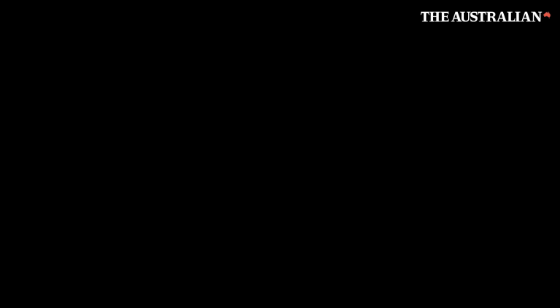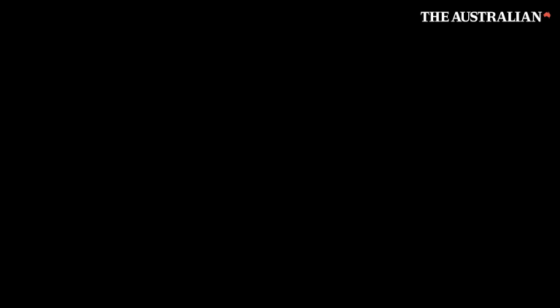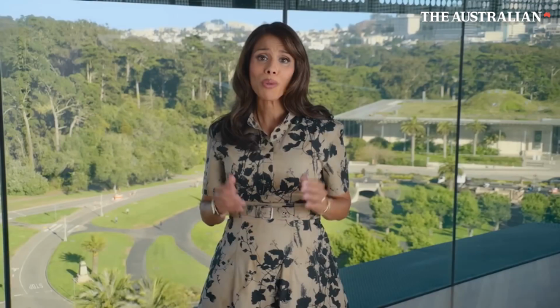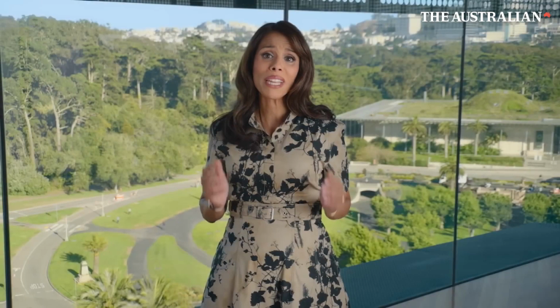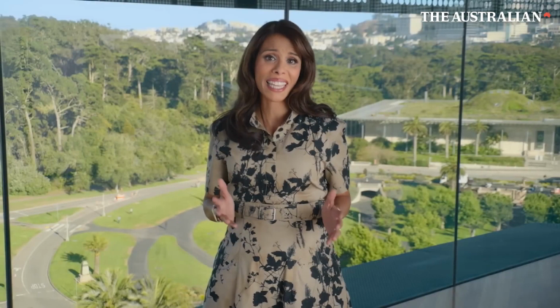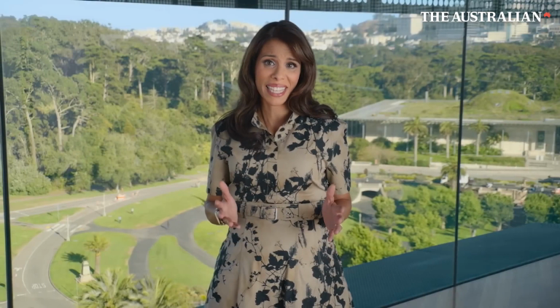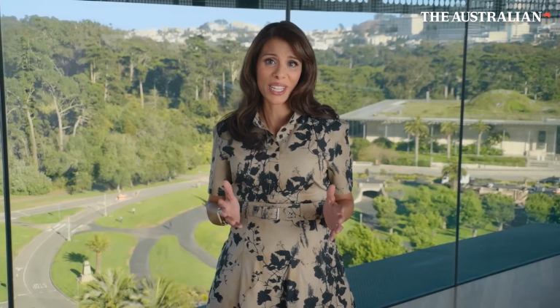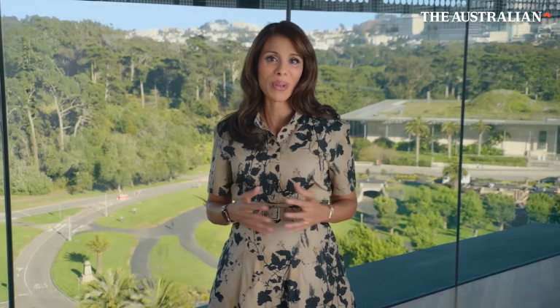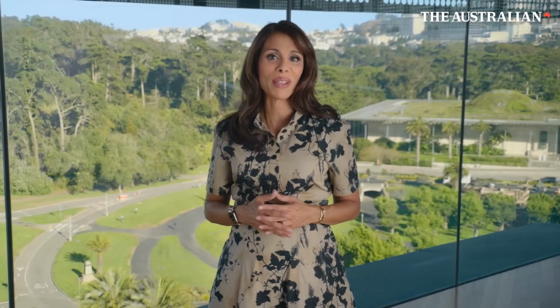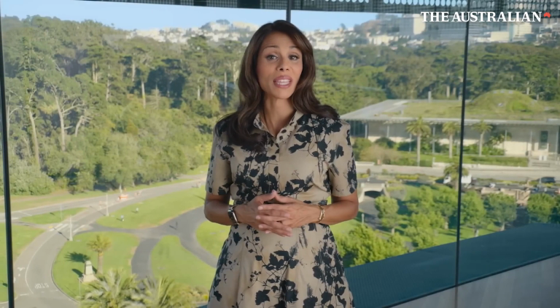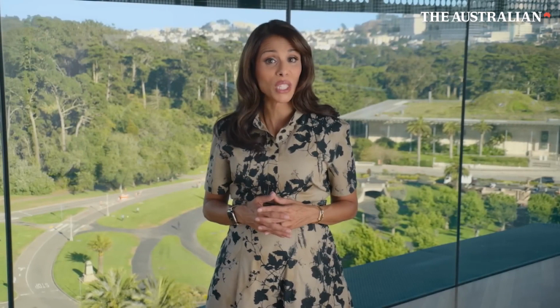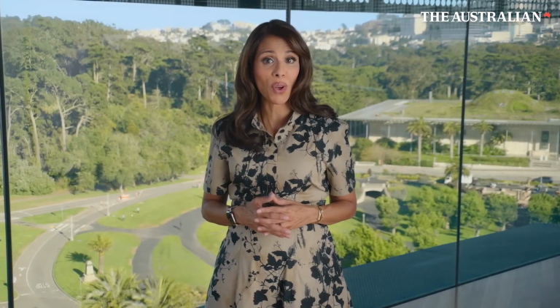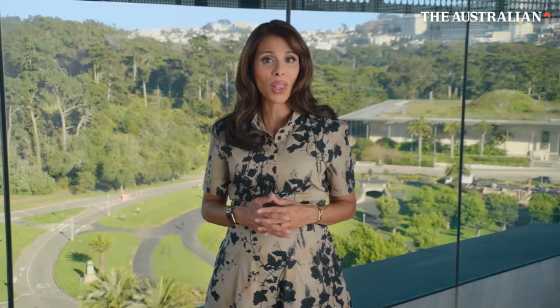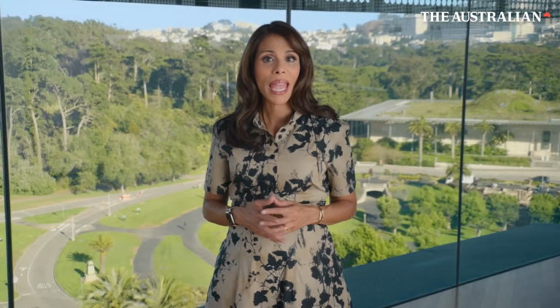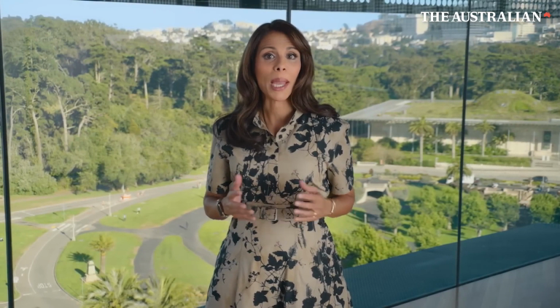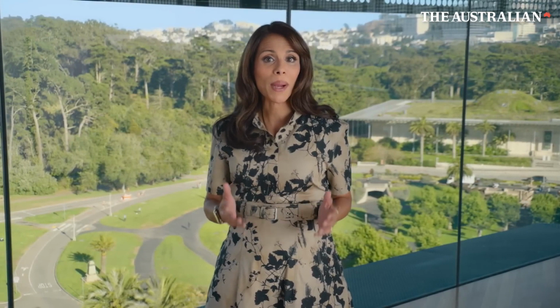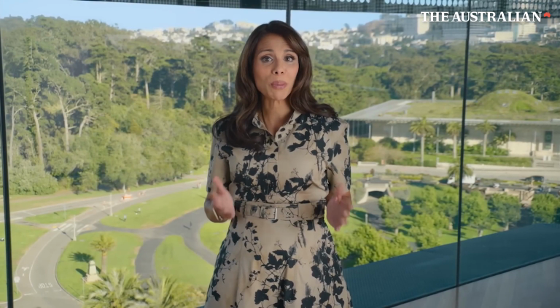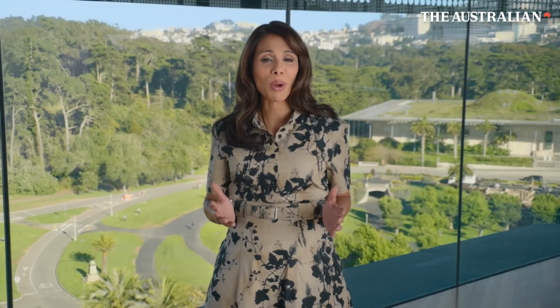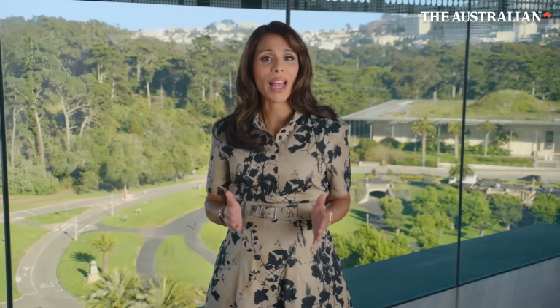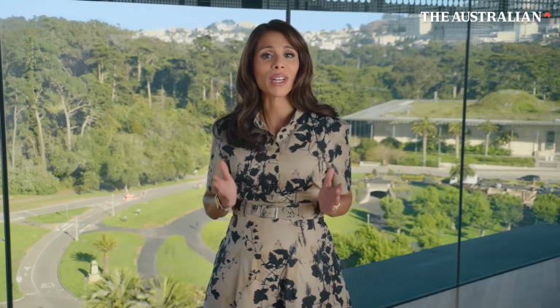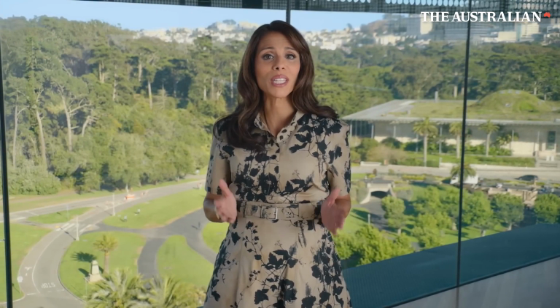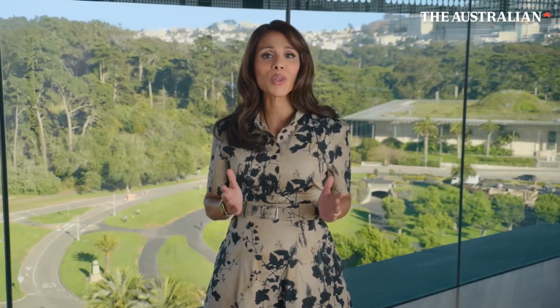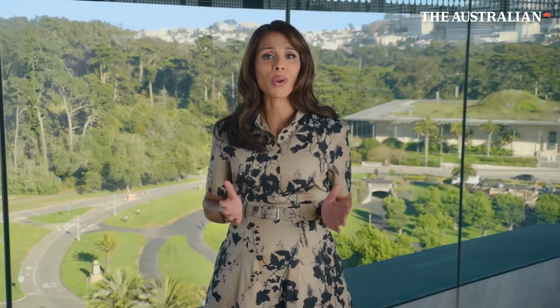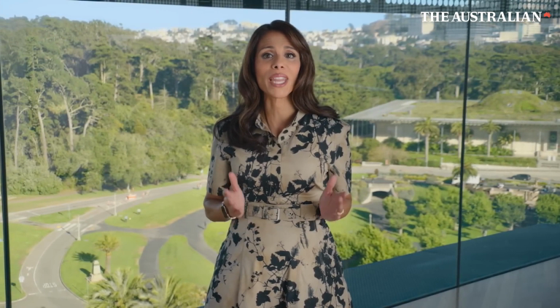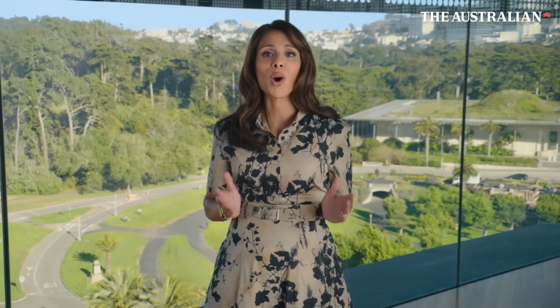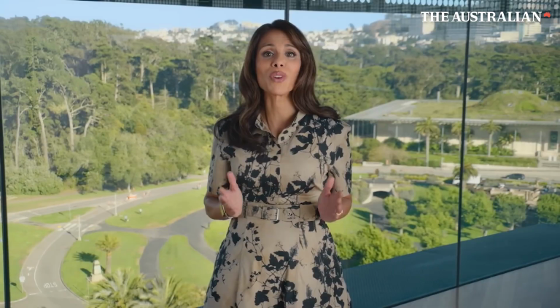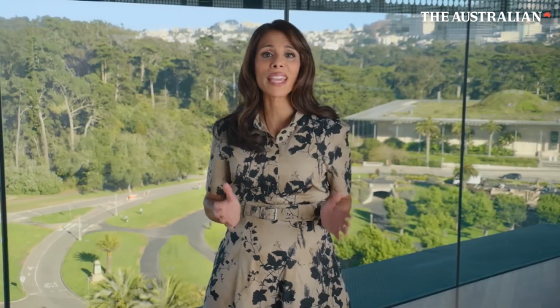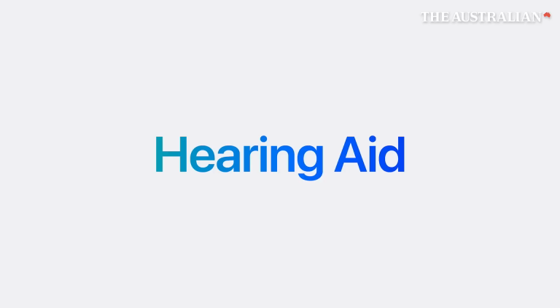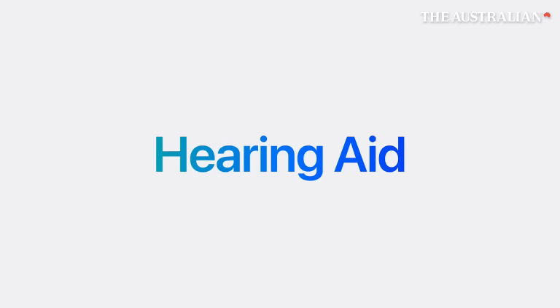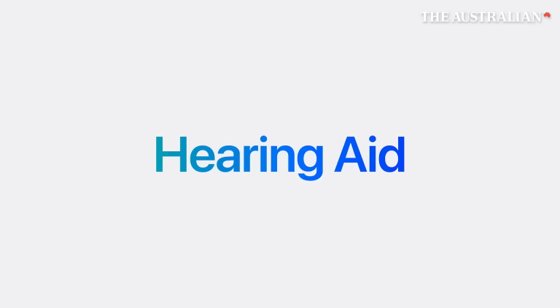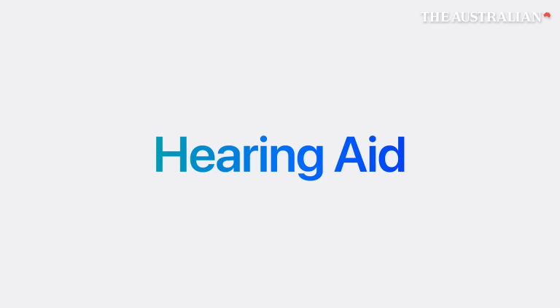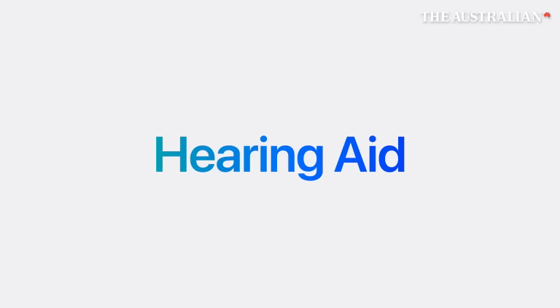We are really excited to announce that this fall, AirPods Pro will have a clinical-grade, over-the-counter hearing aid feature.